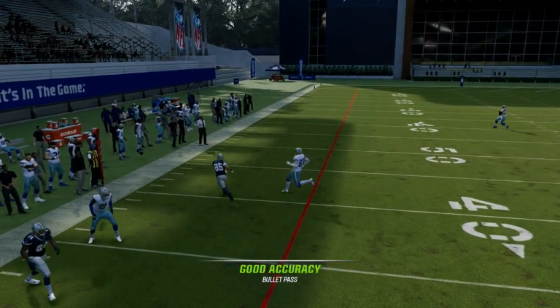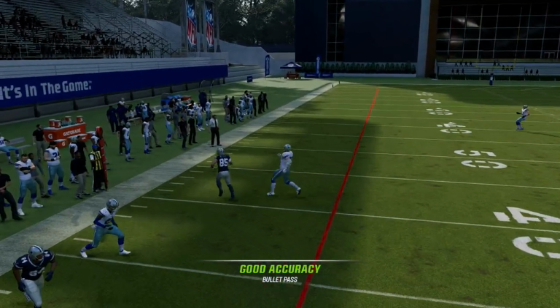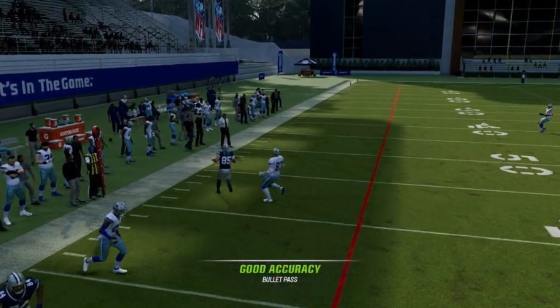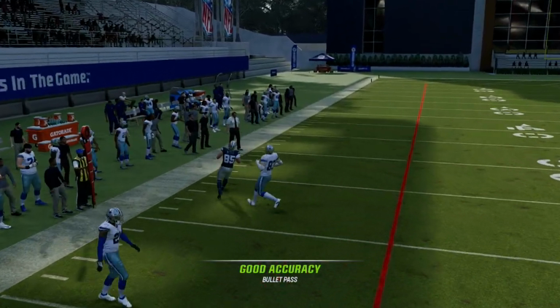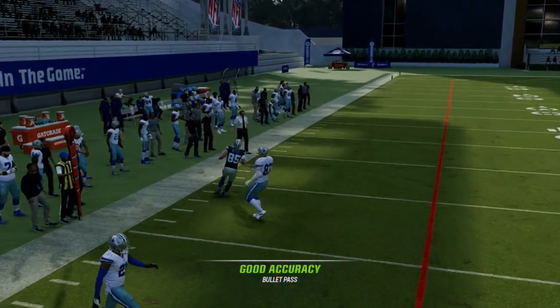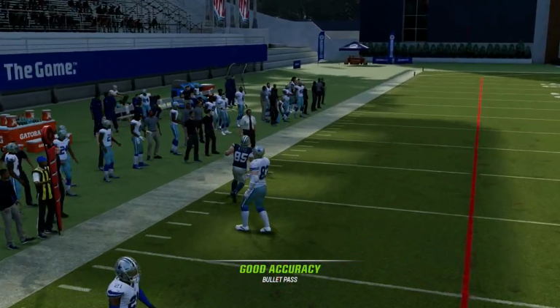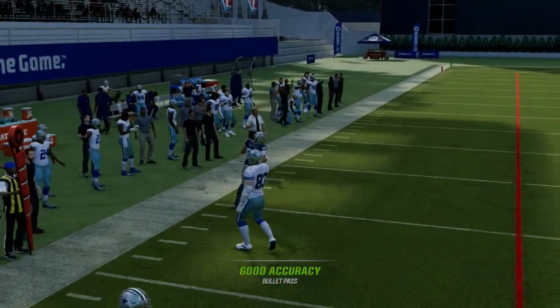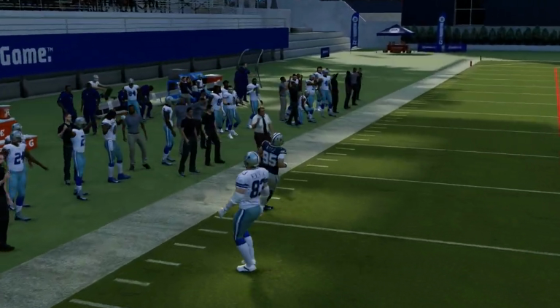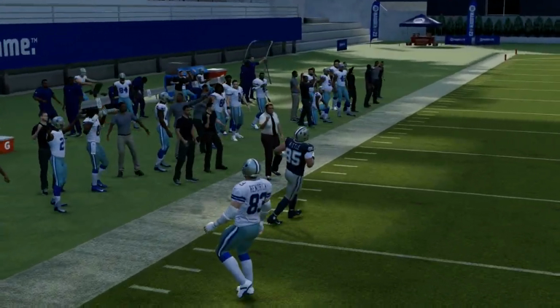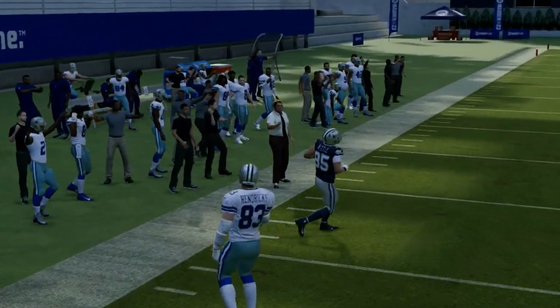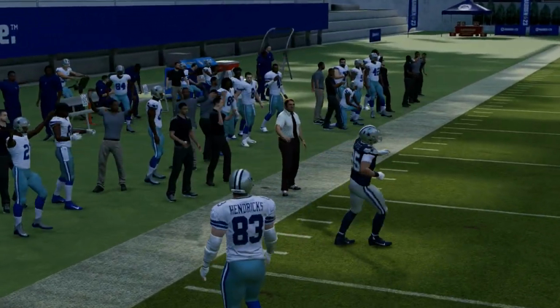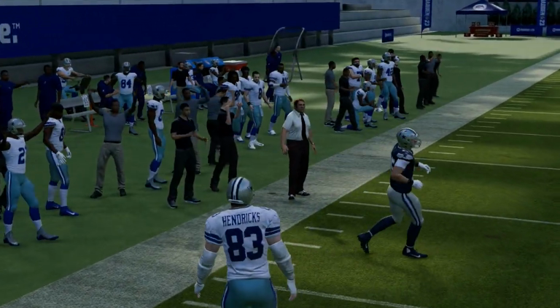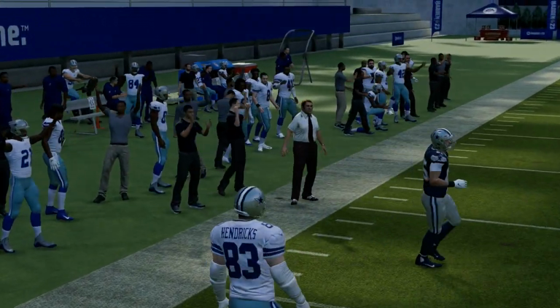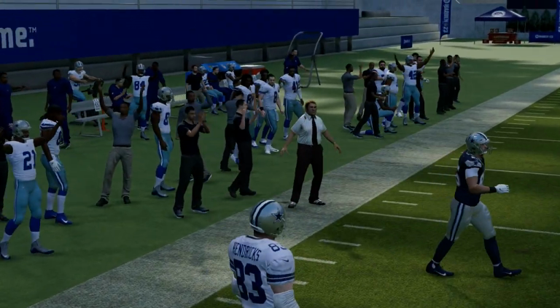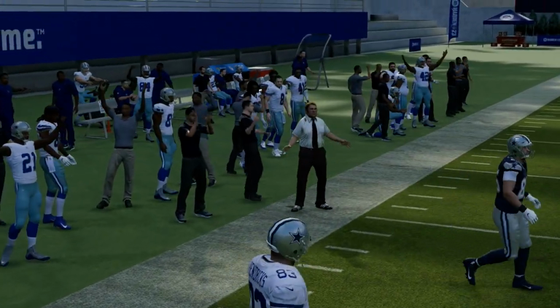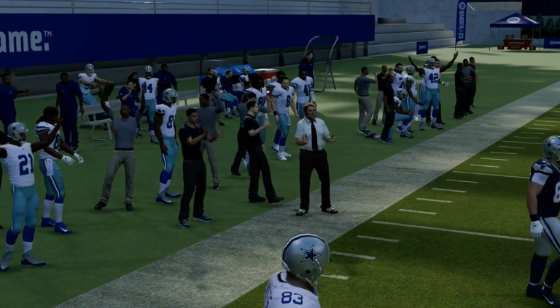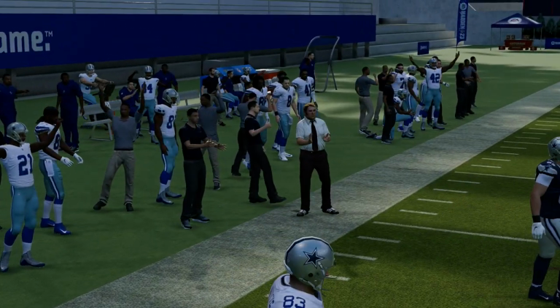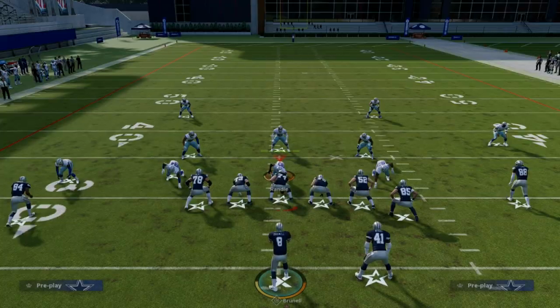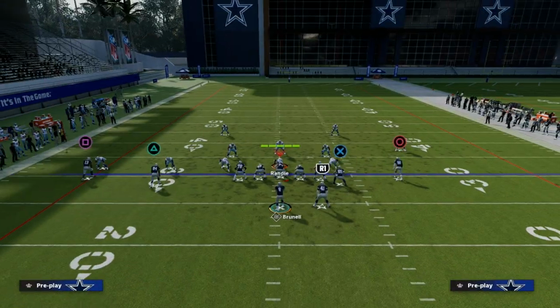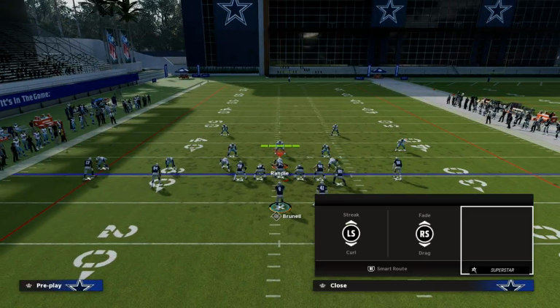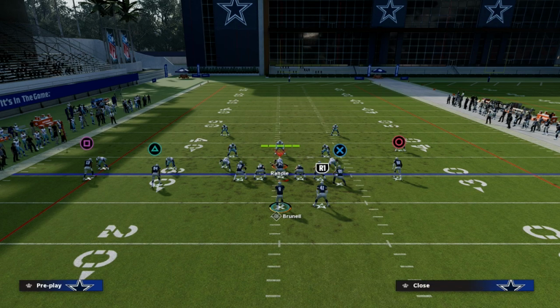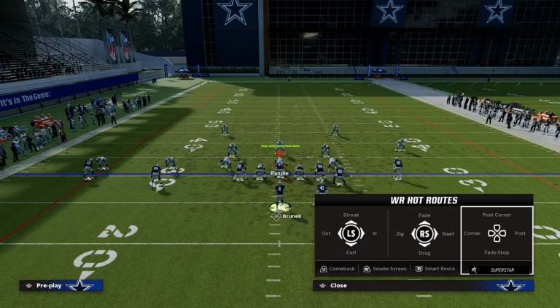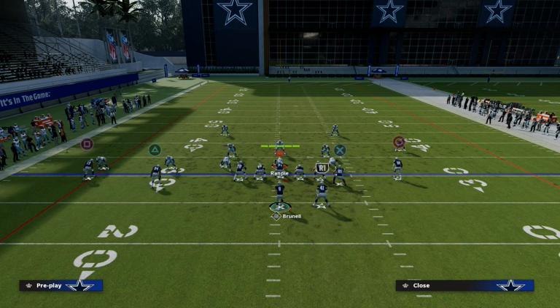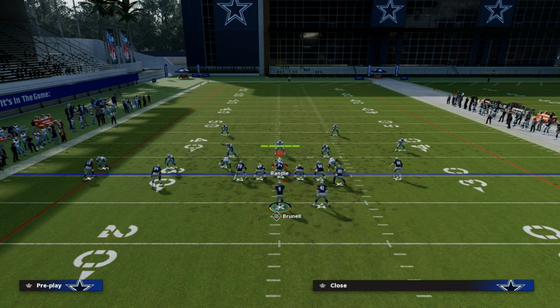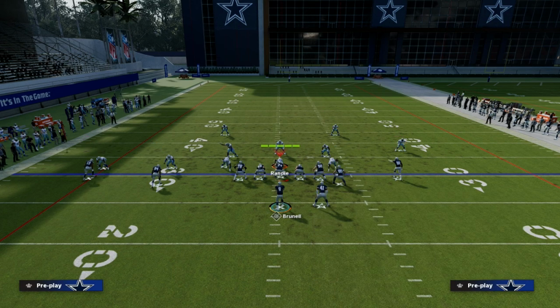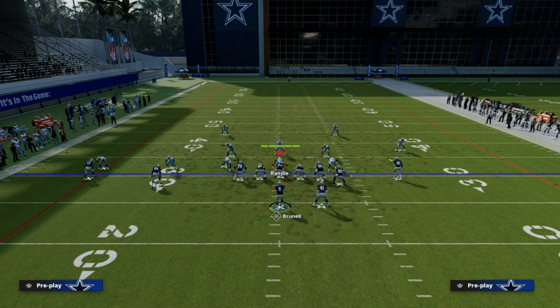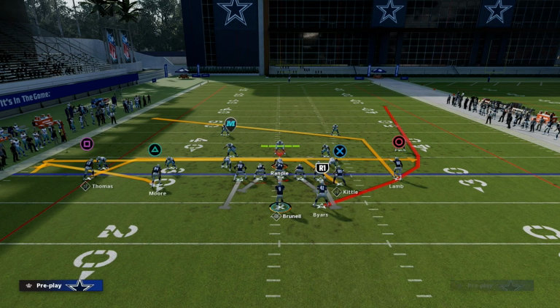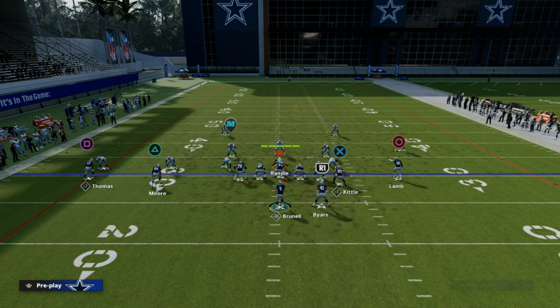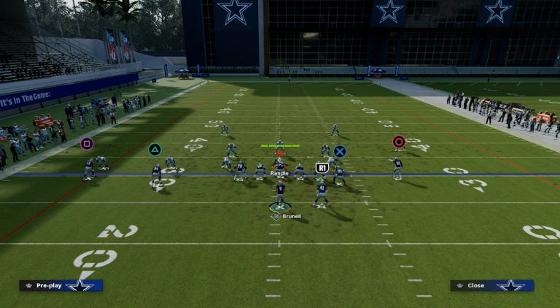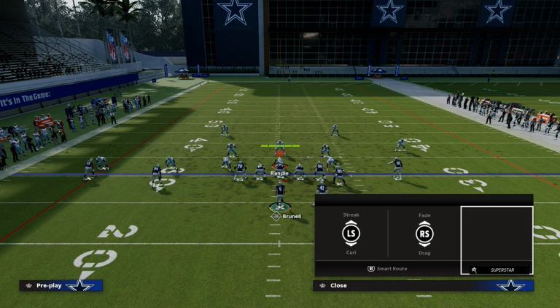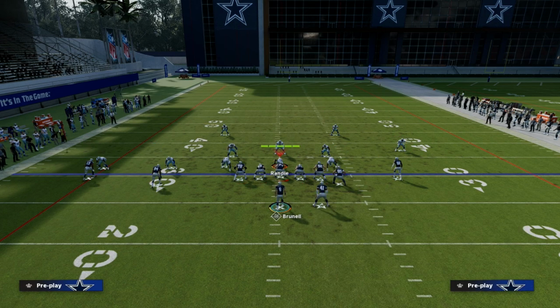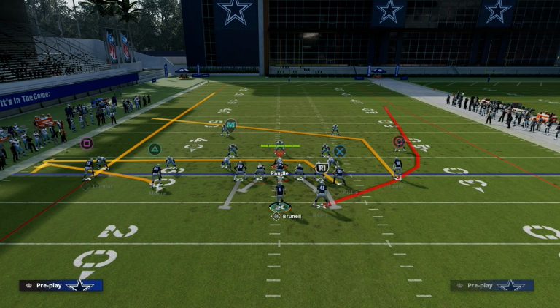That's kind of how I like to read this play against man or zone. If you're putting a go route out there, you want to read that fade first.